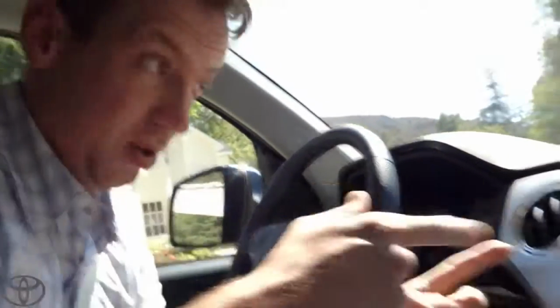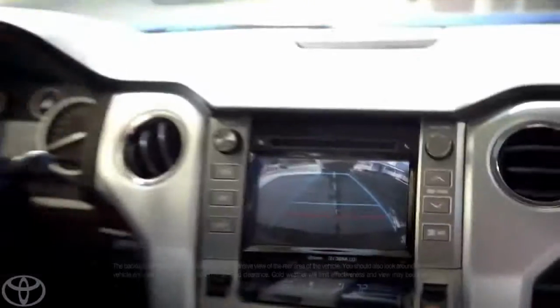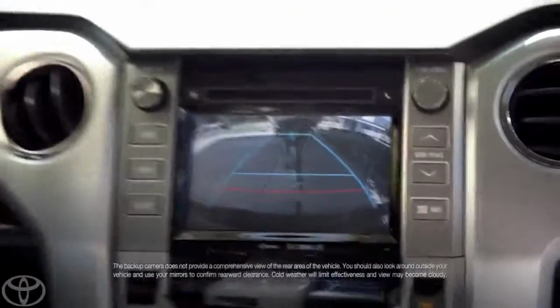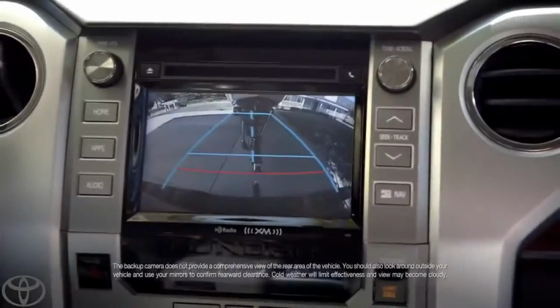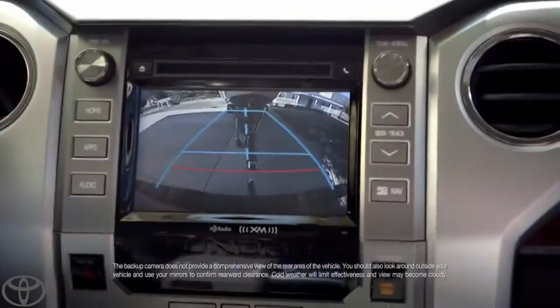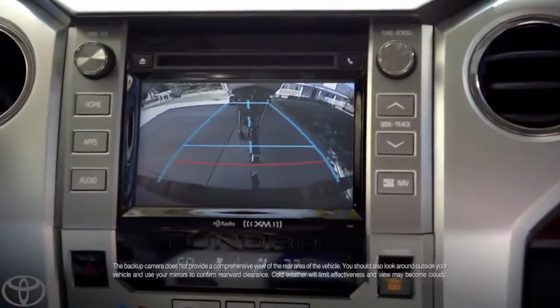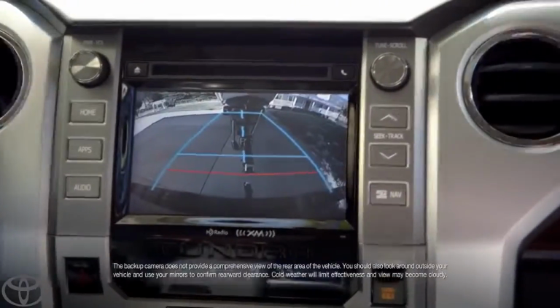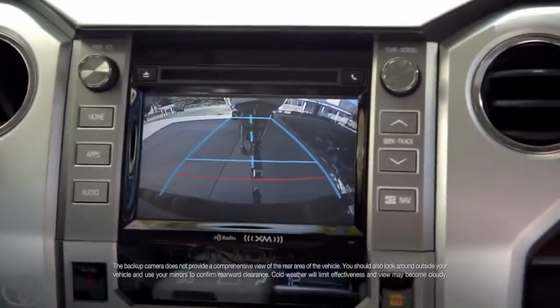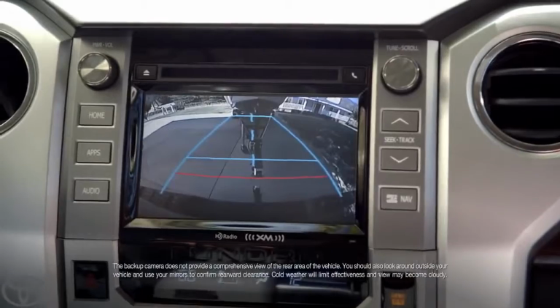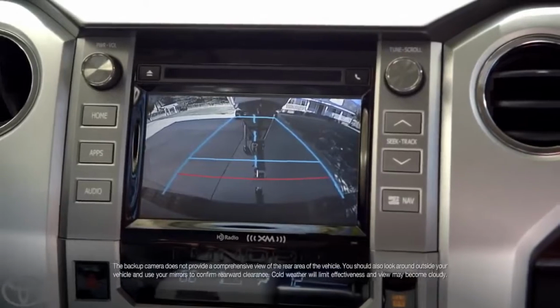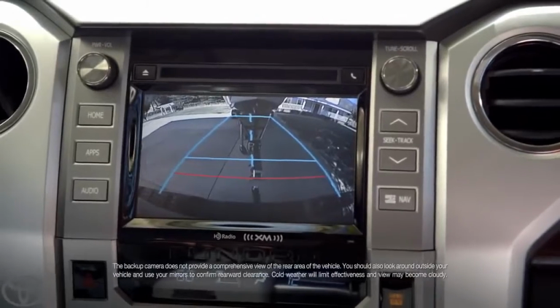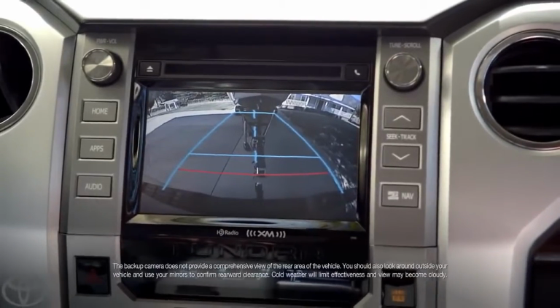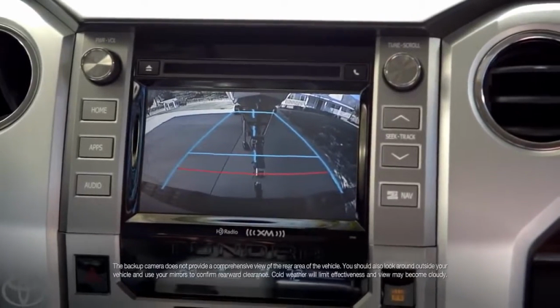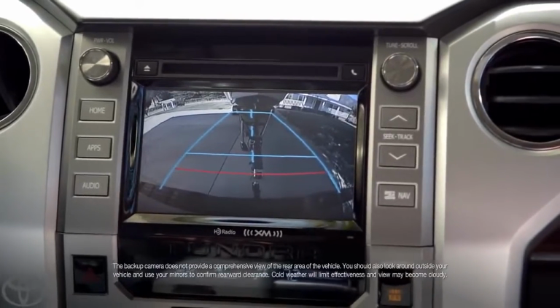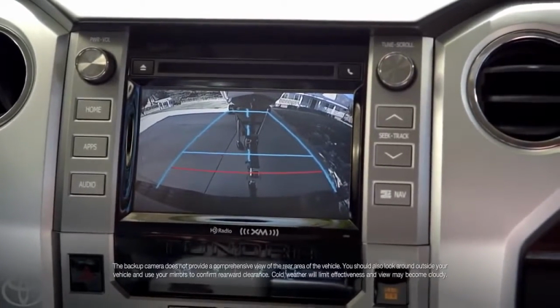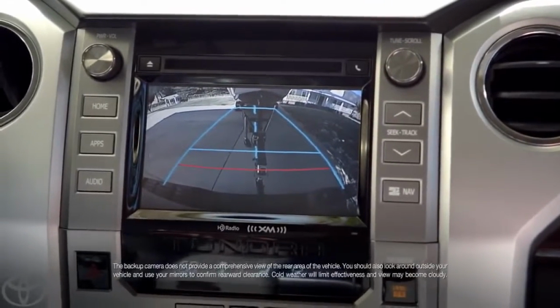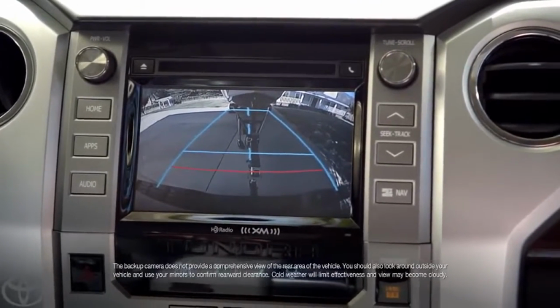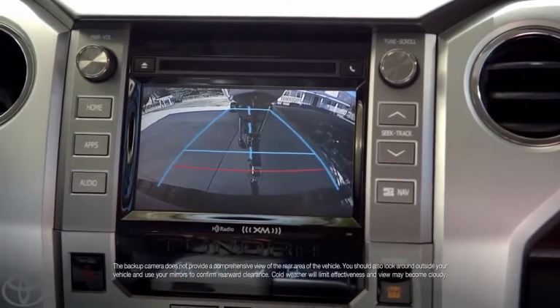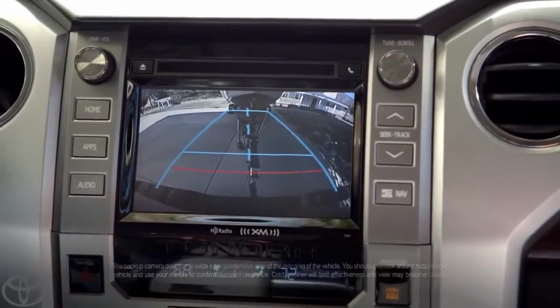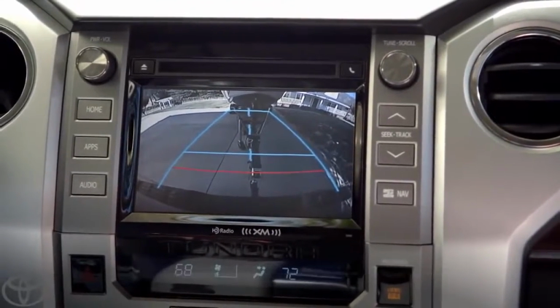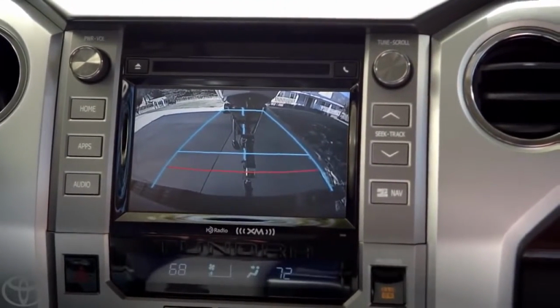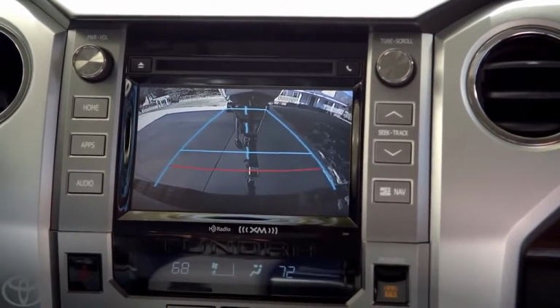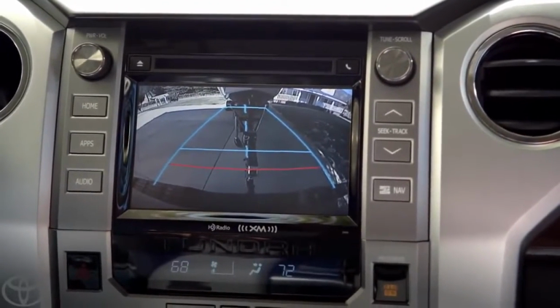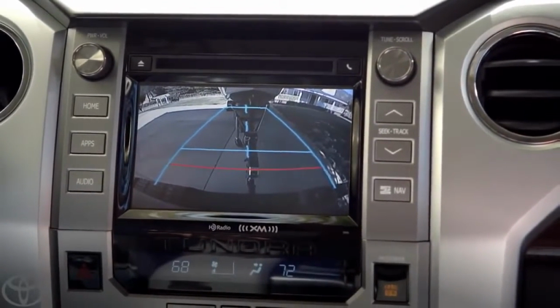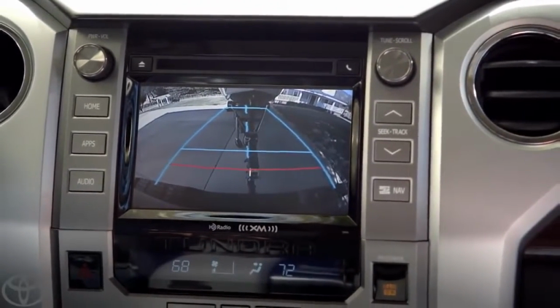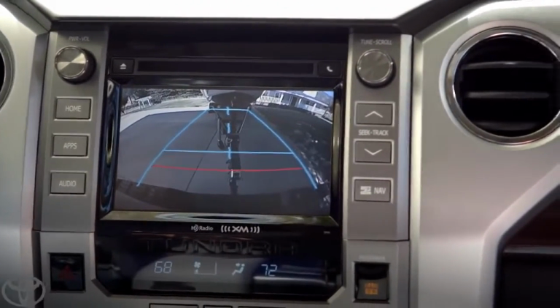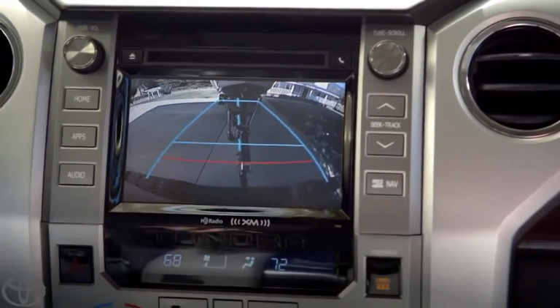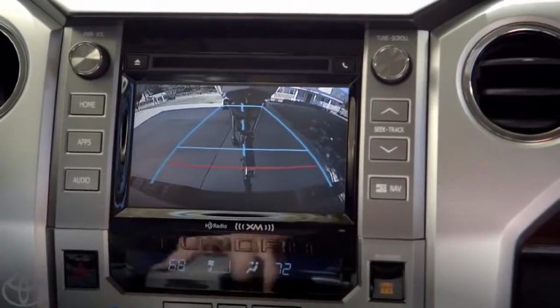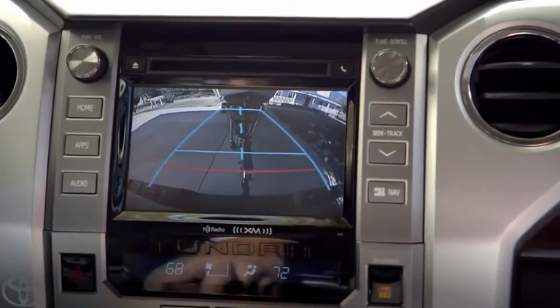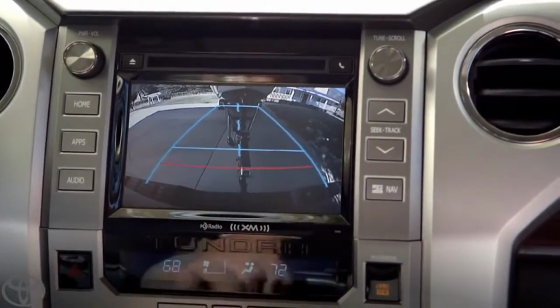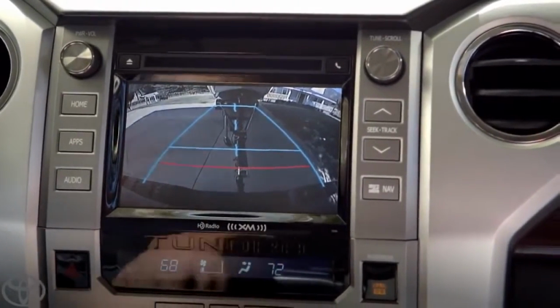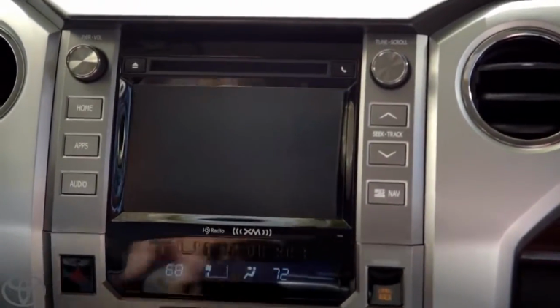Zoom in. Zooming in. Wow, look at that. I can see if I need to adjust the angle. Boom, see that? That's perfect.